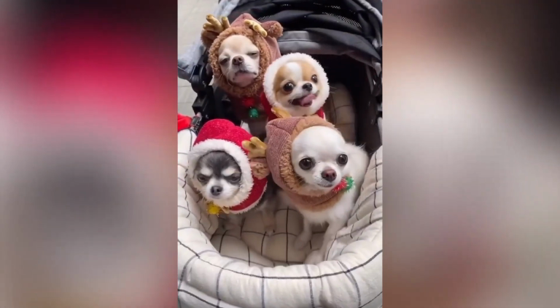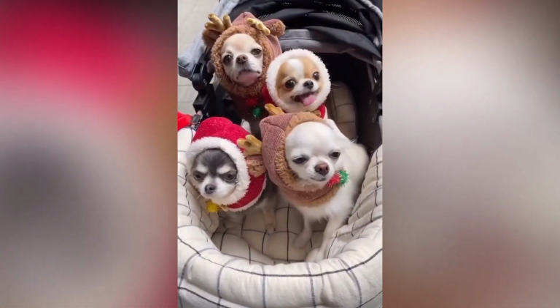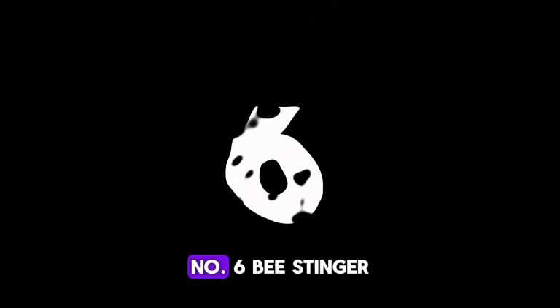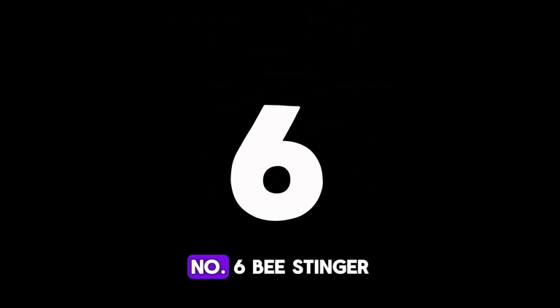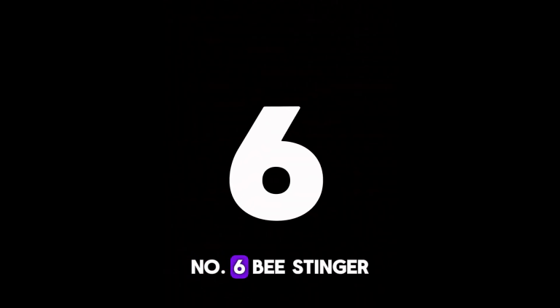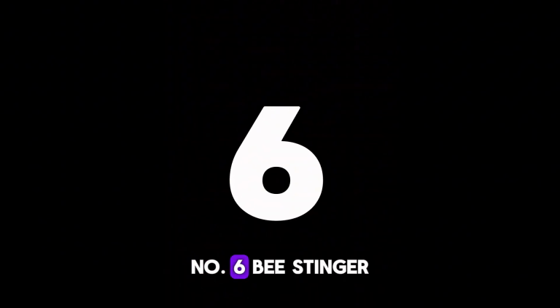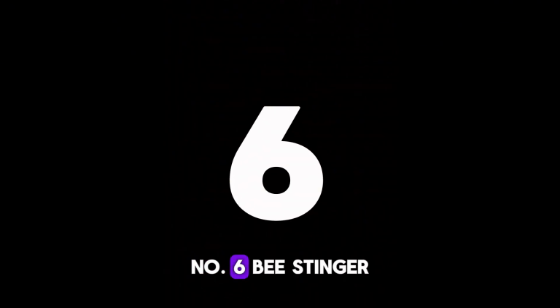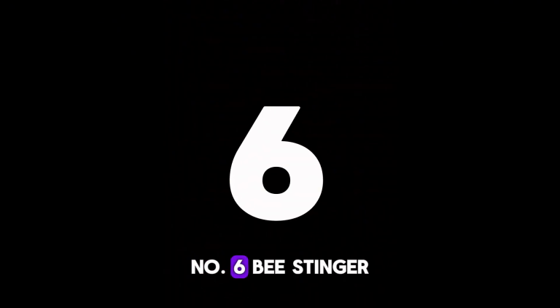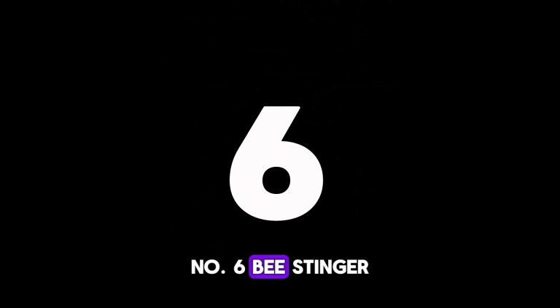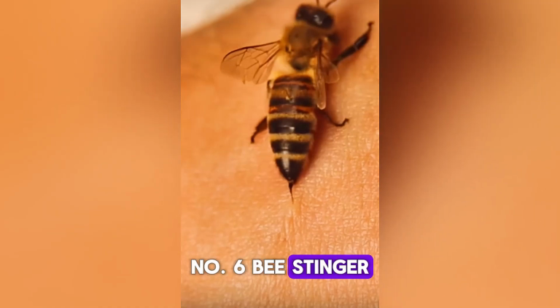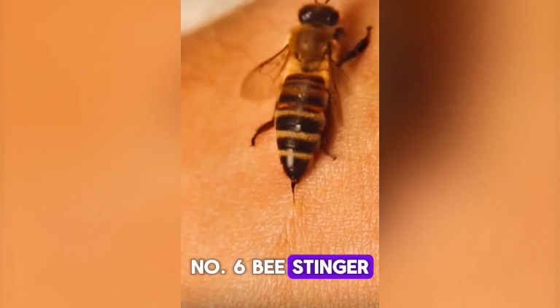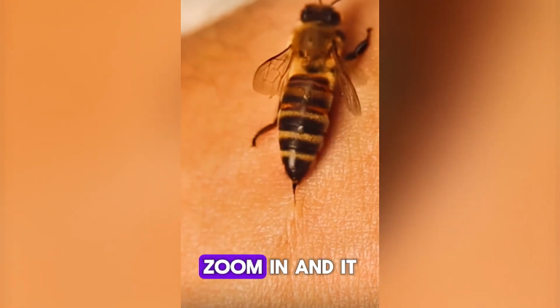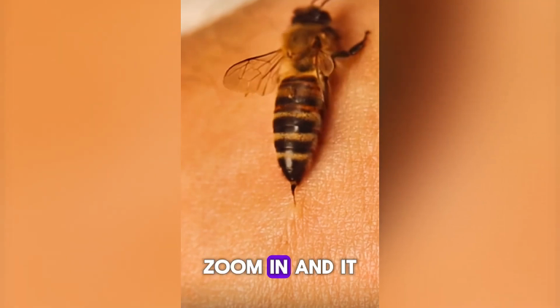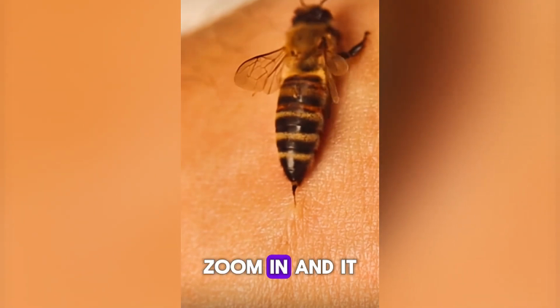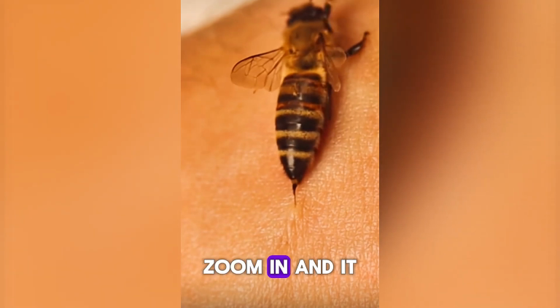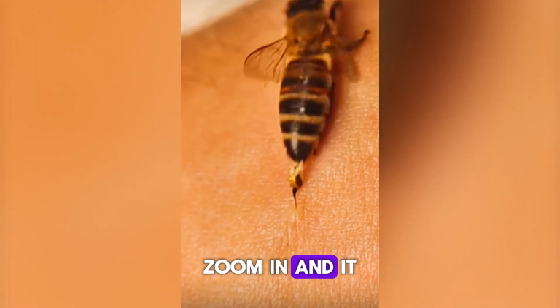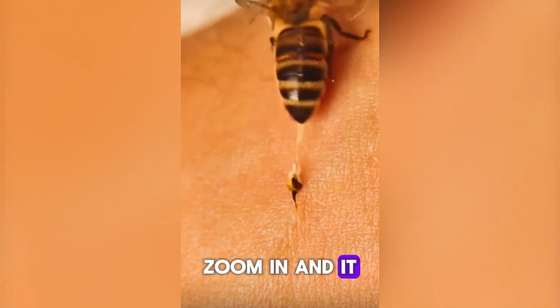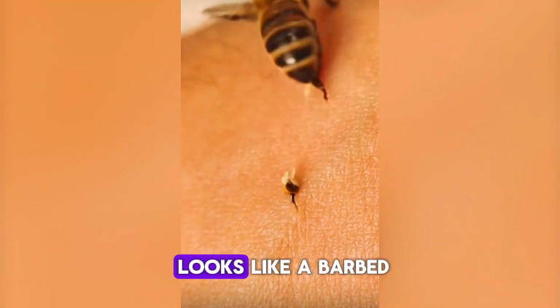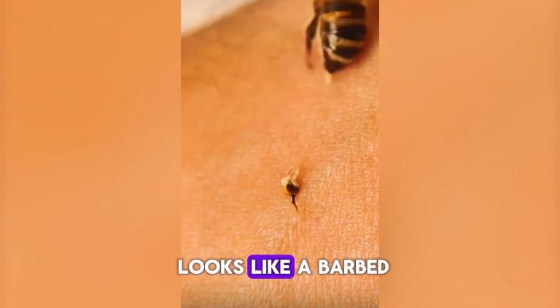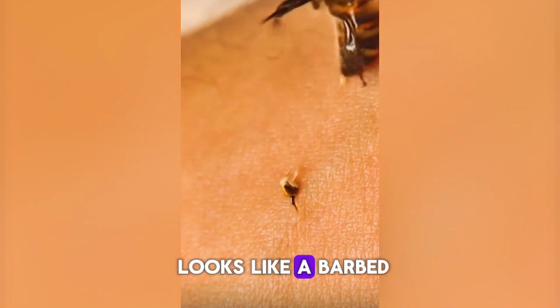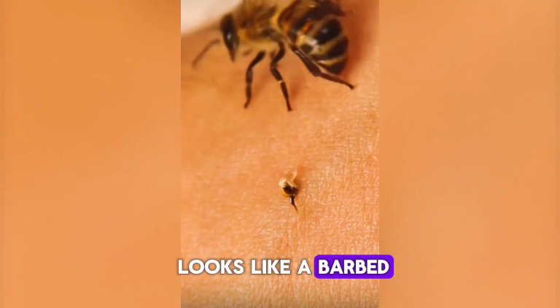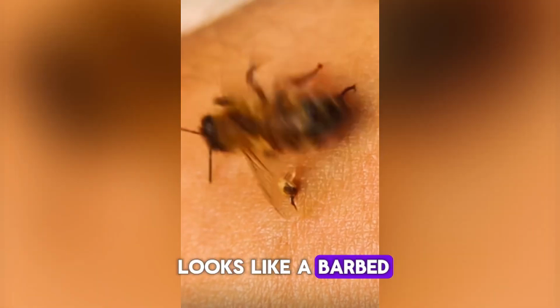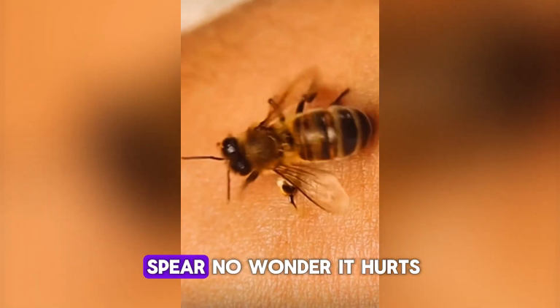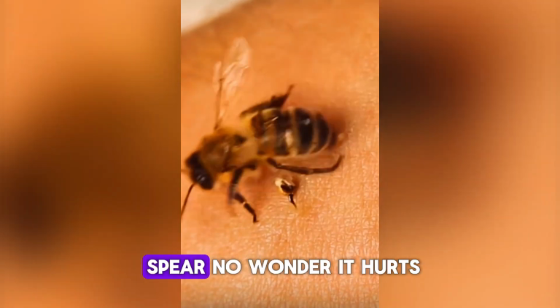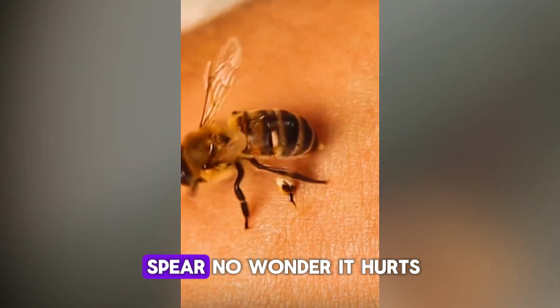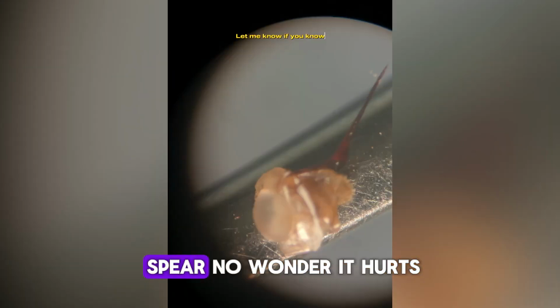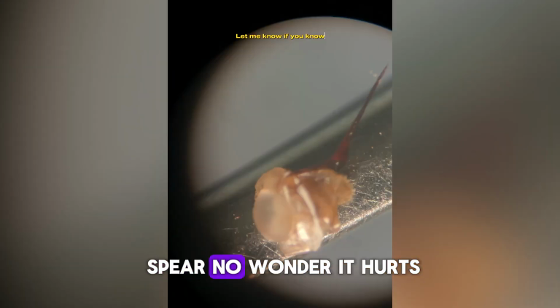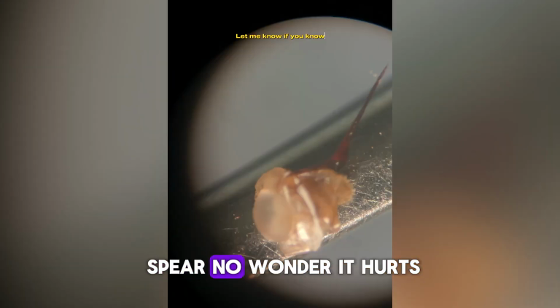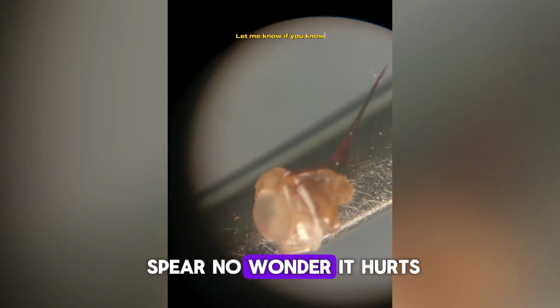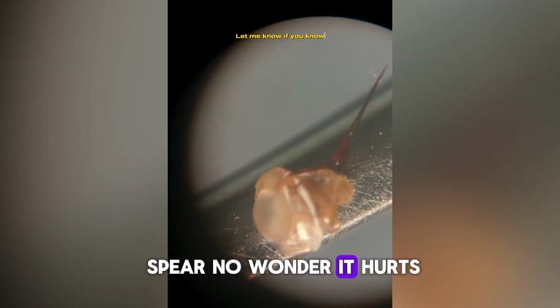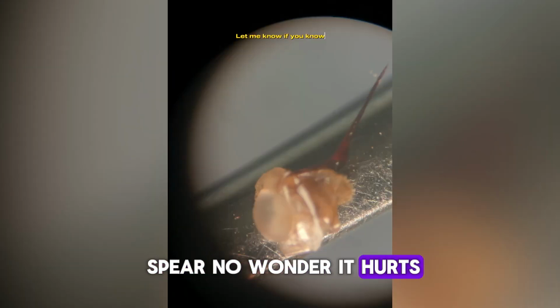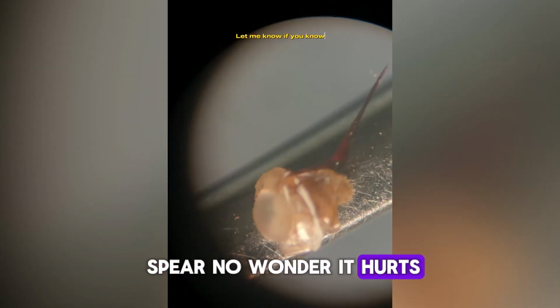Number 6. Bee stinger — zoom in, and it looks like a barbed spear. No wonder it hurts.